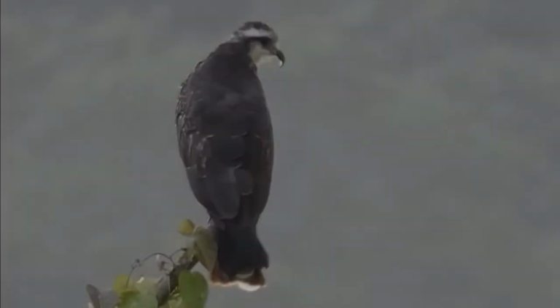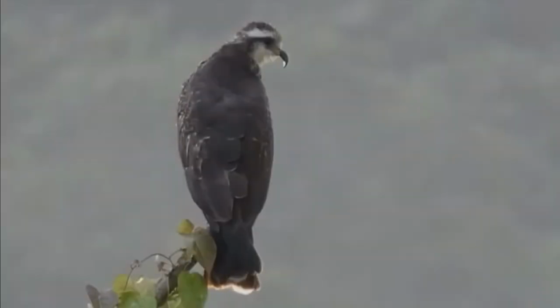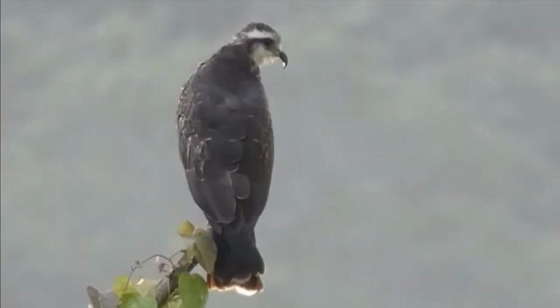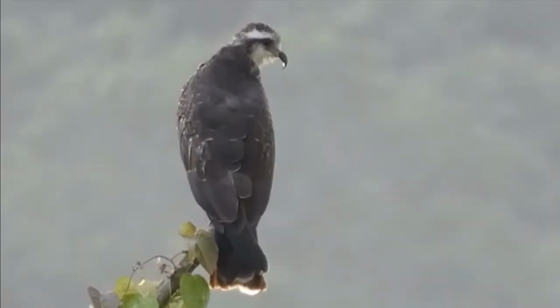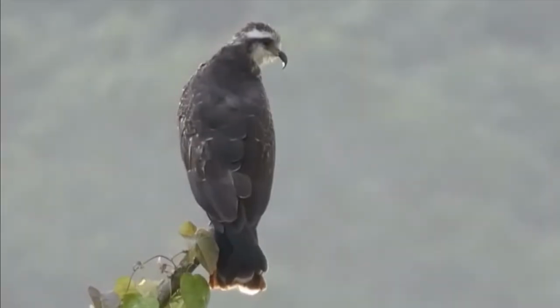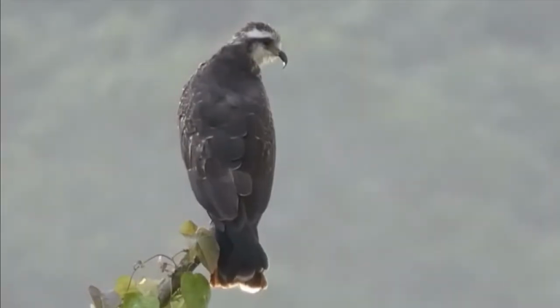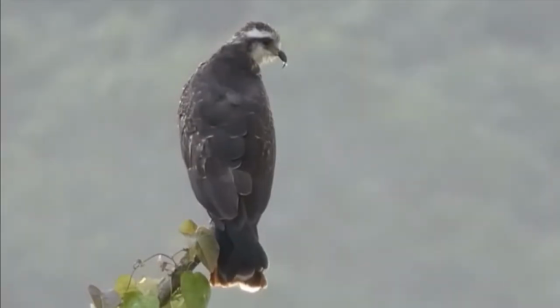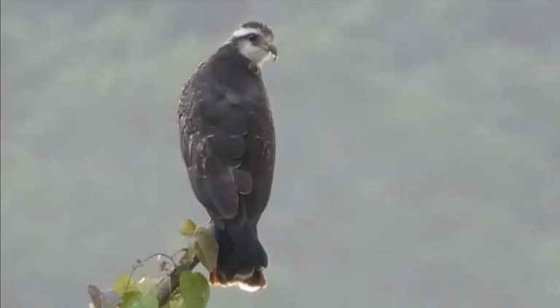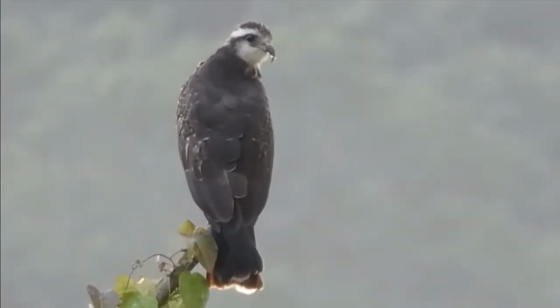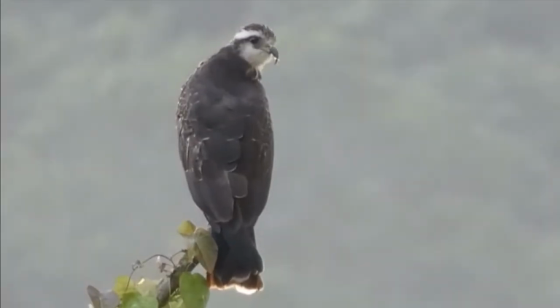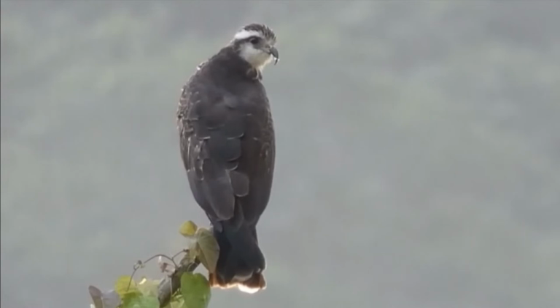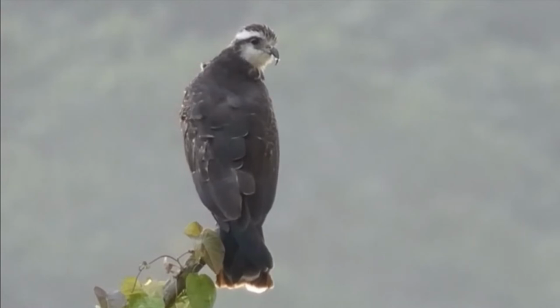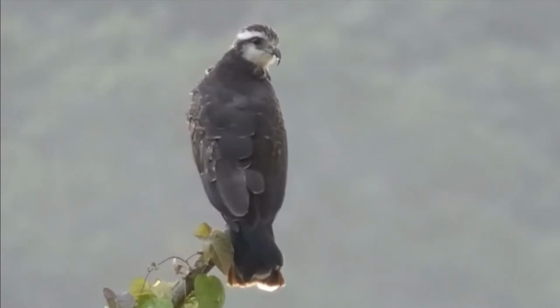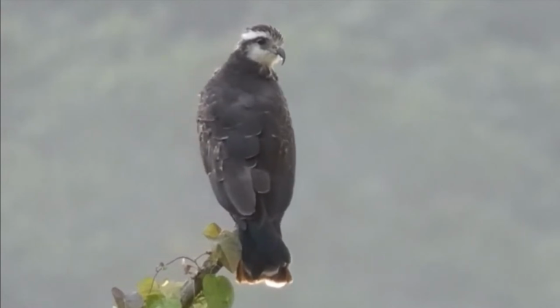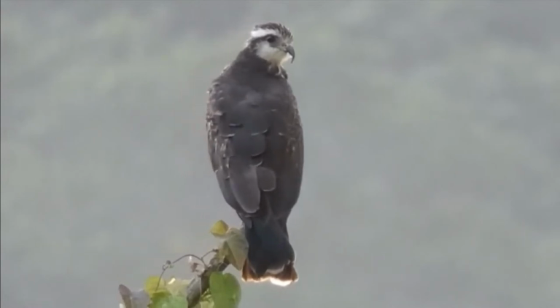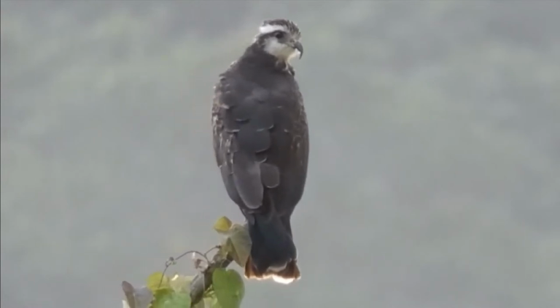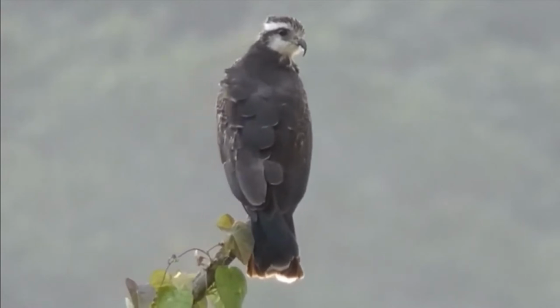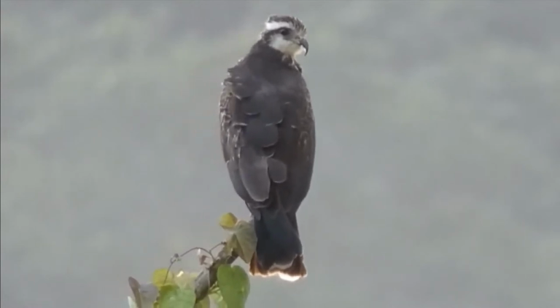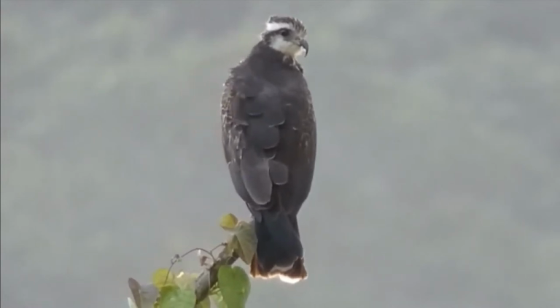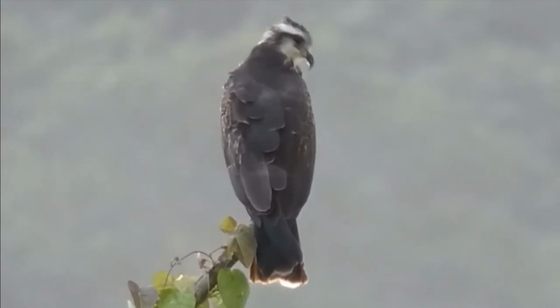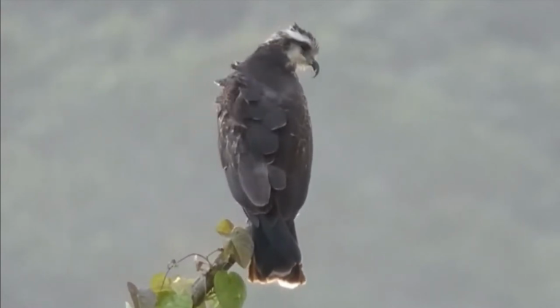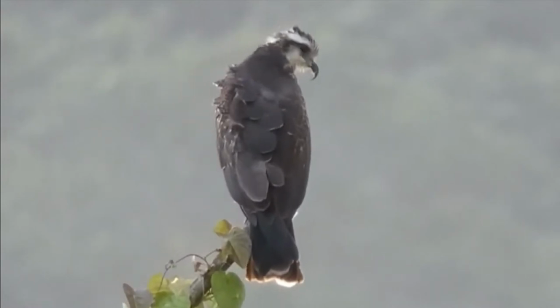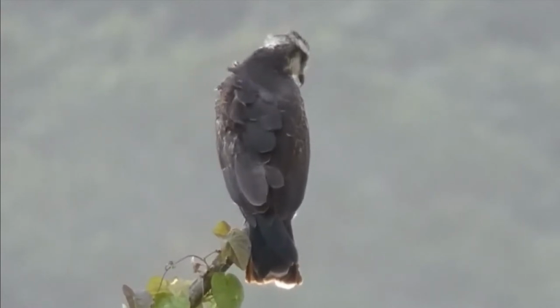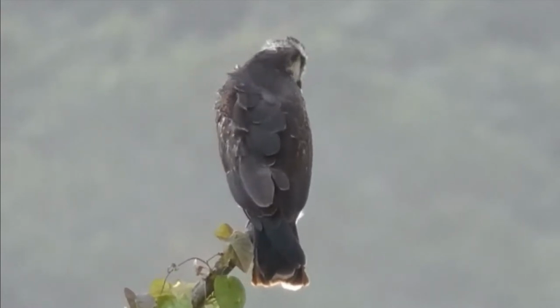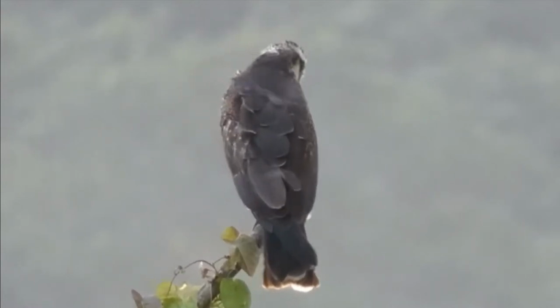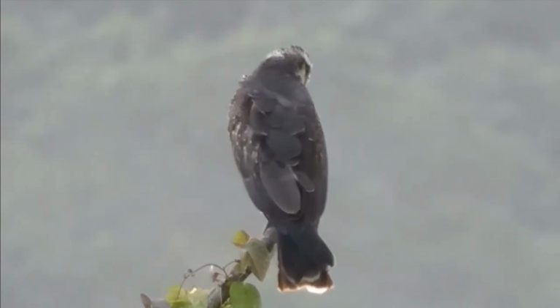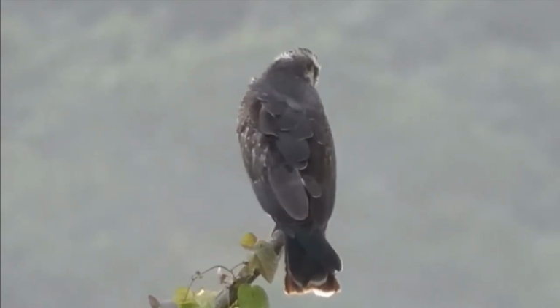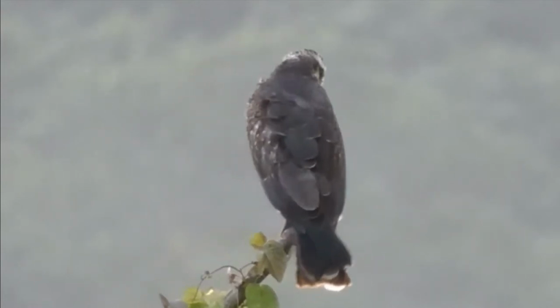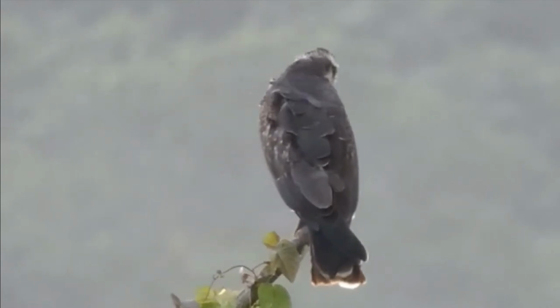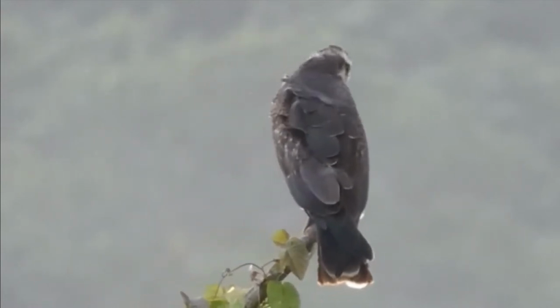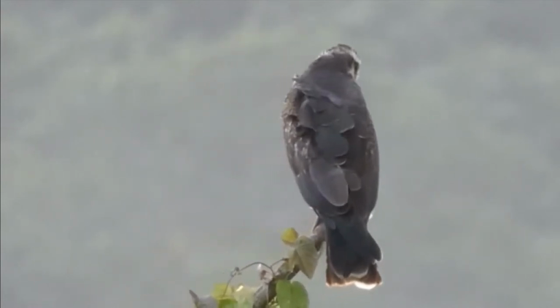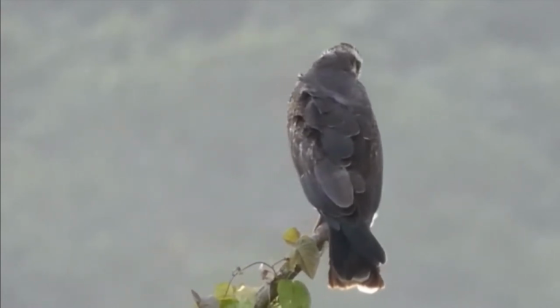The juvenile is similar to an adult female, but the crown is streaked and their irises are dark brown.